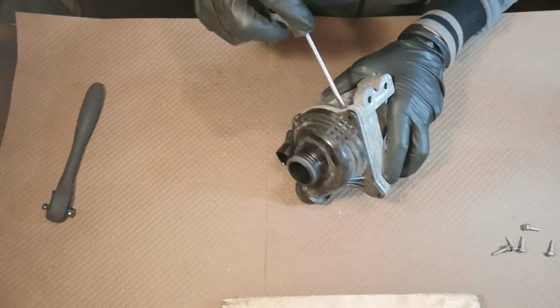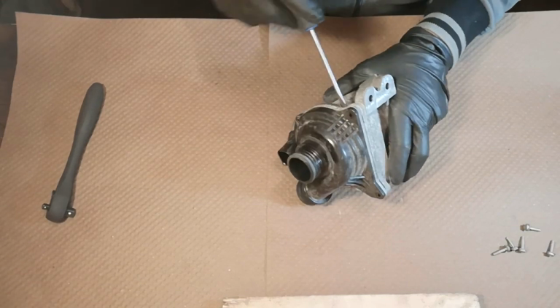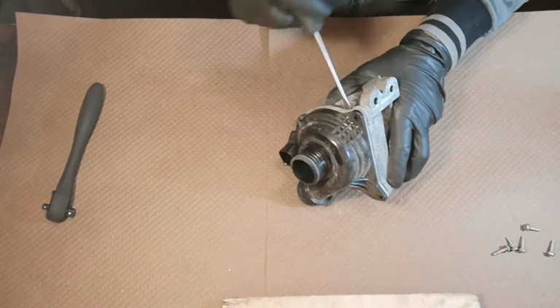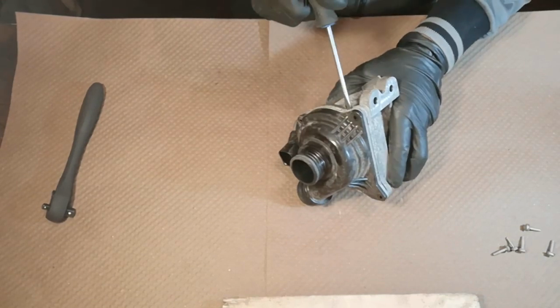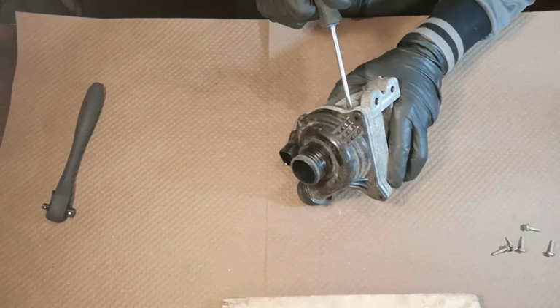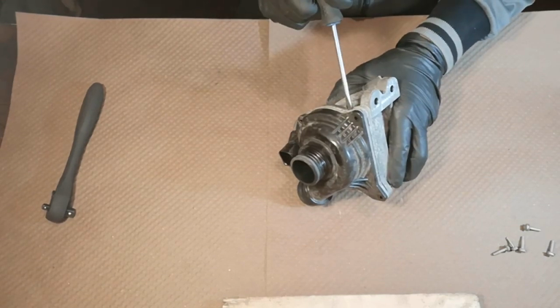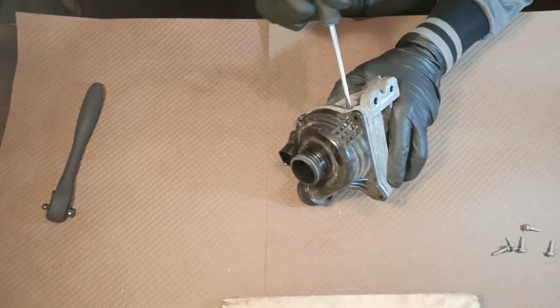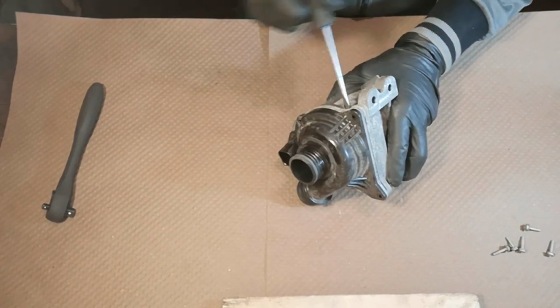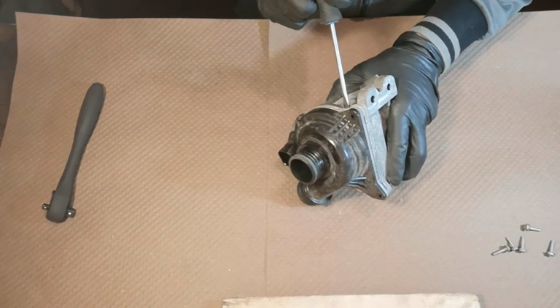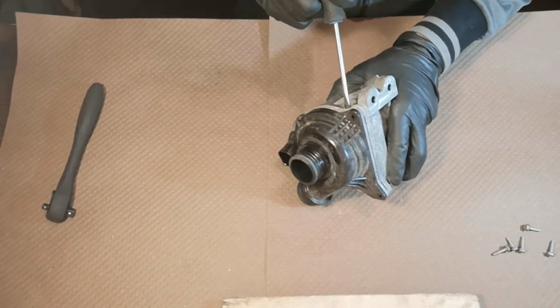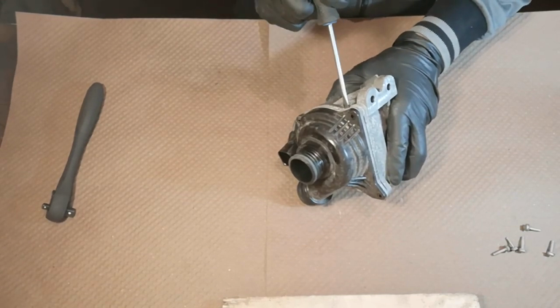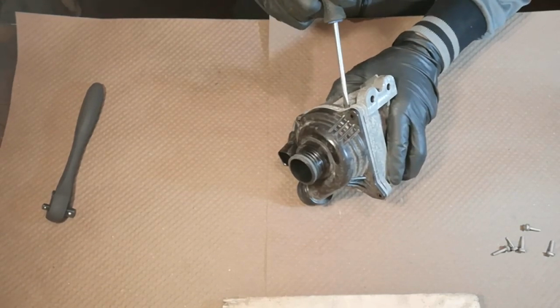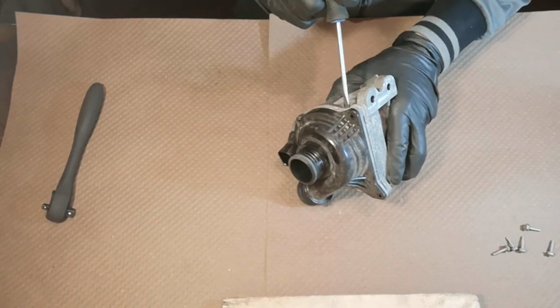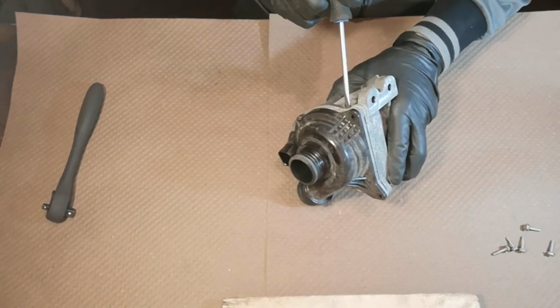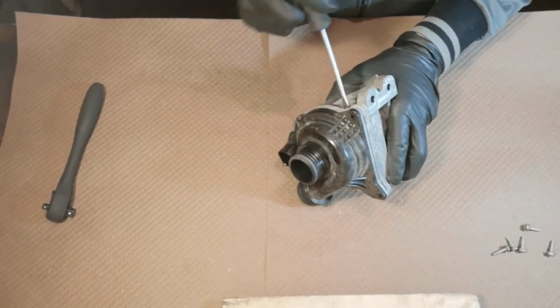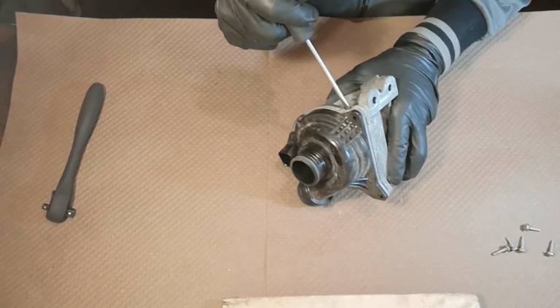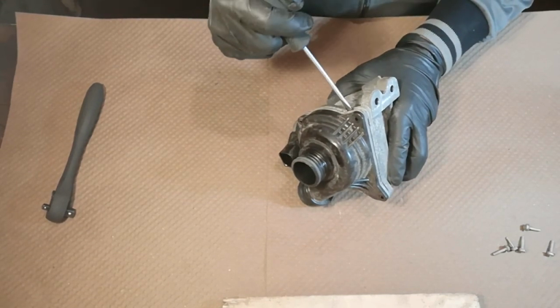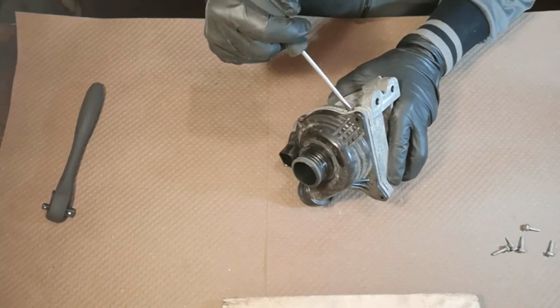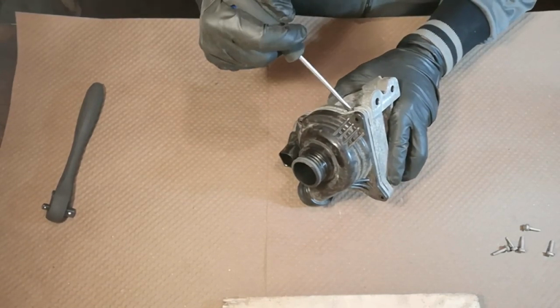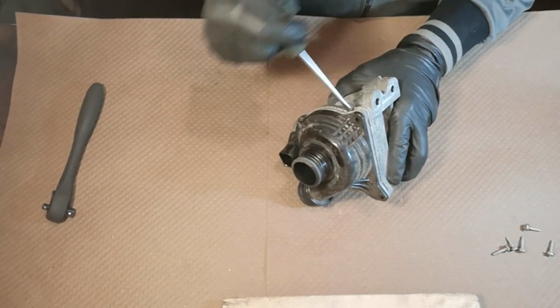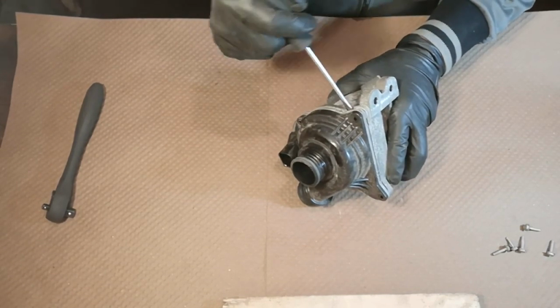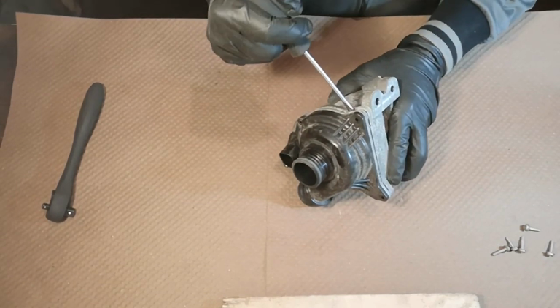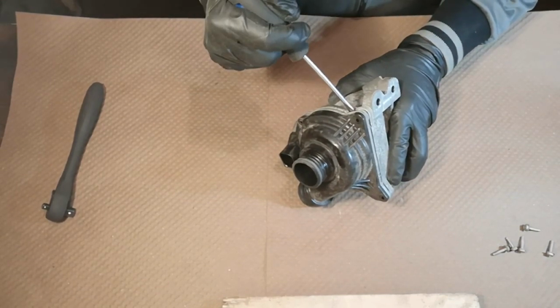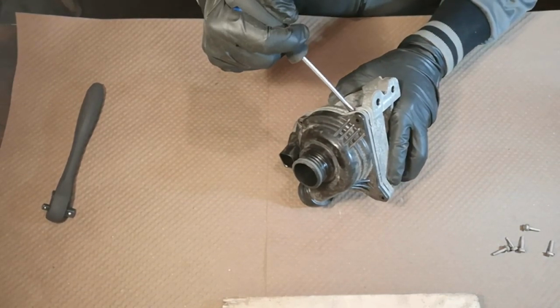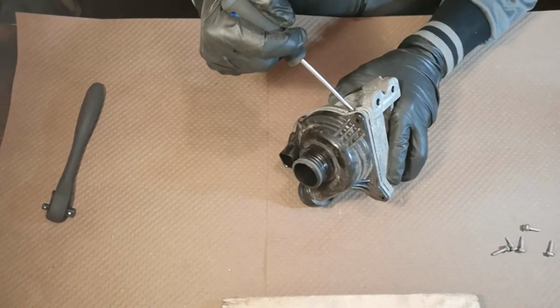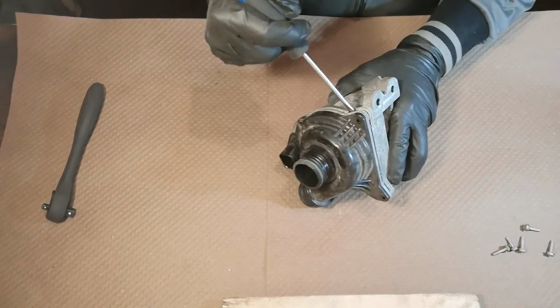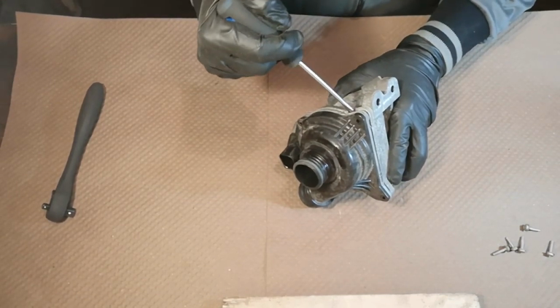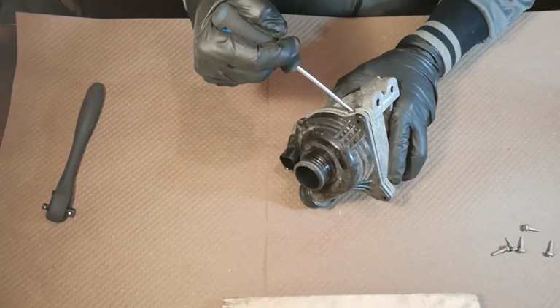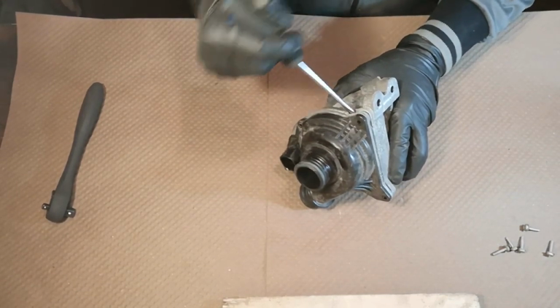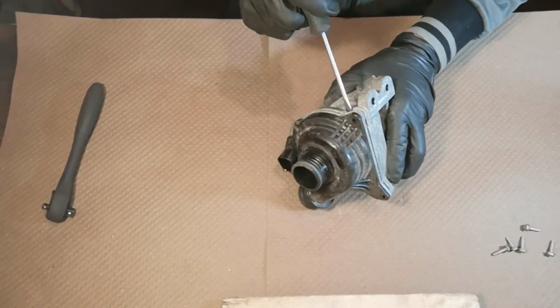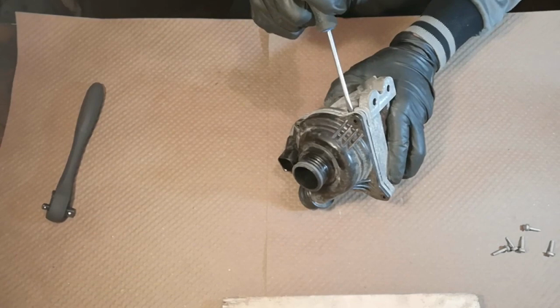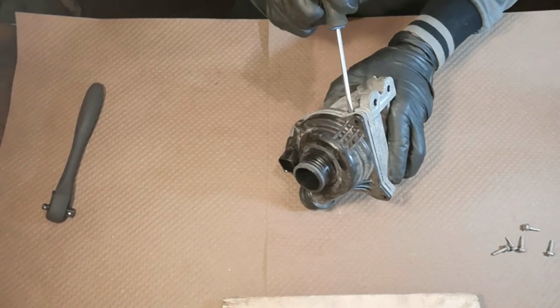Screwdriver can help us here a little bit. Something's gone.